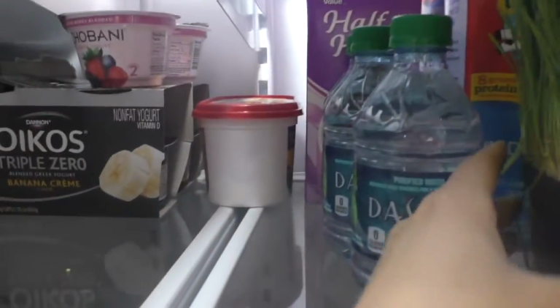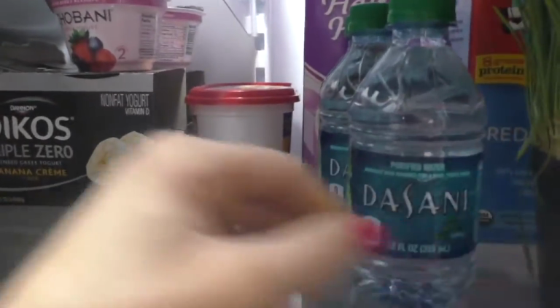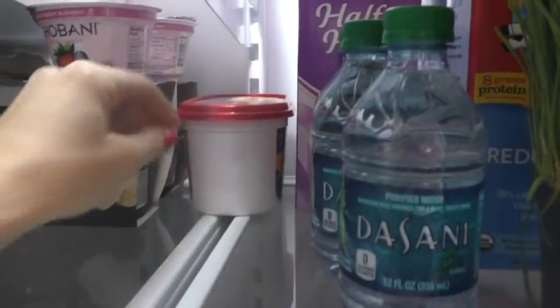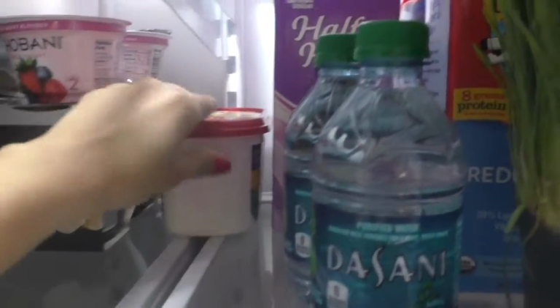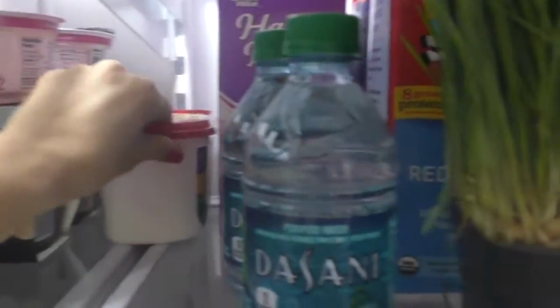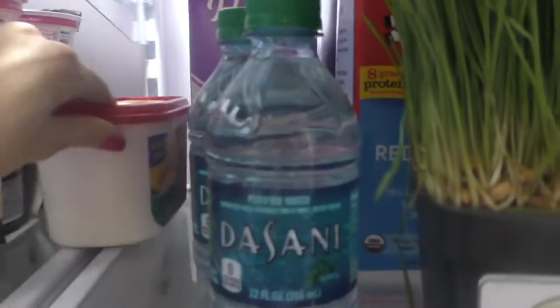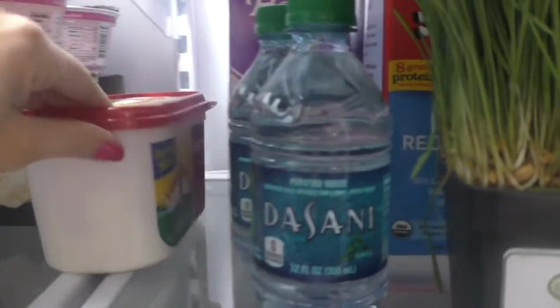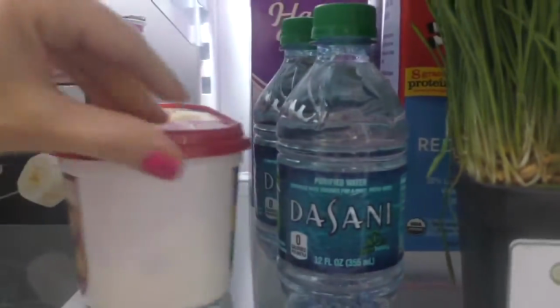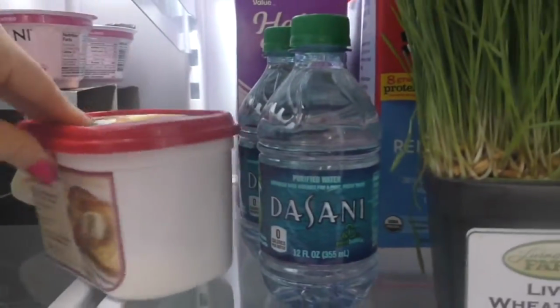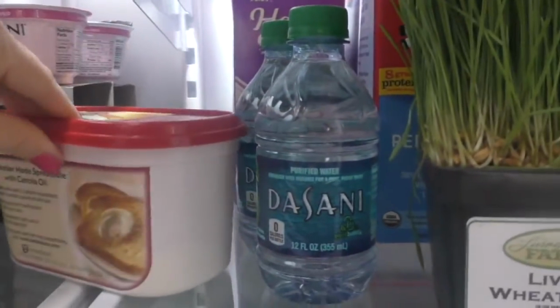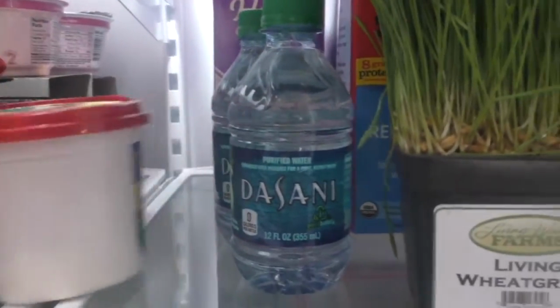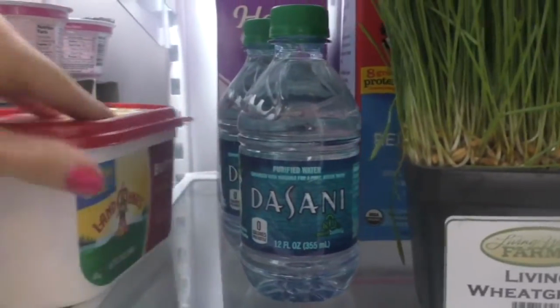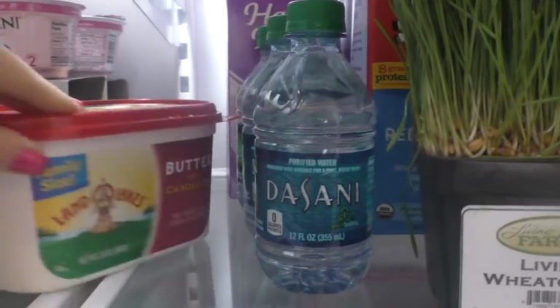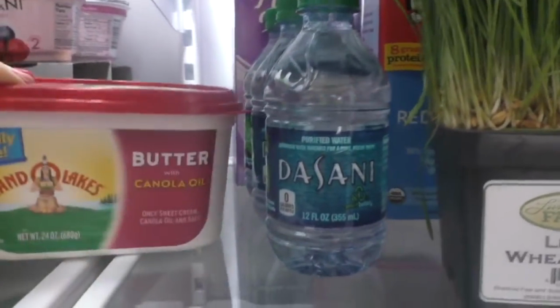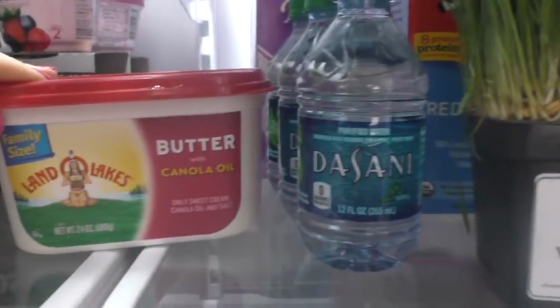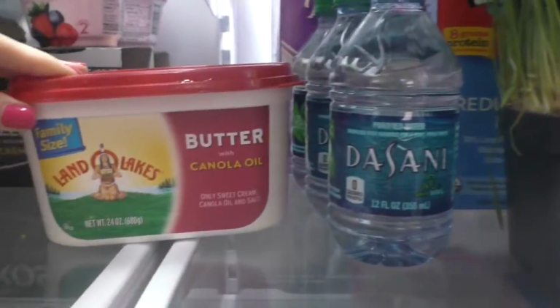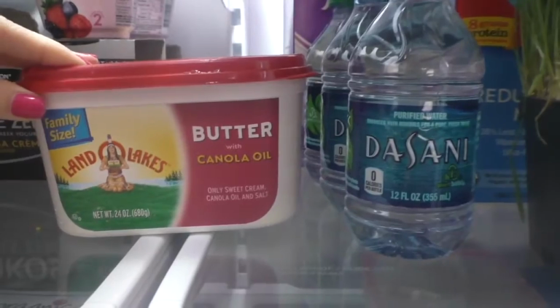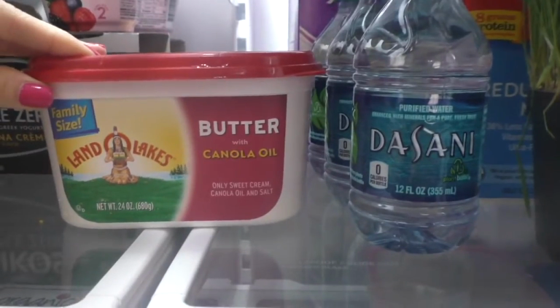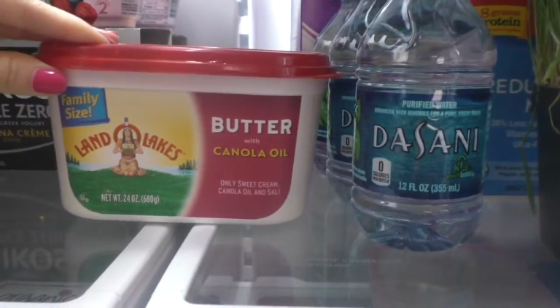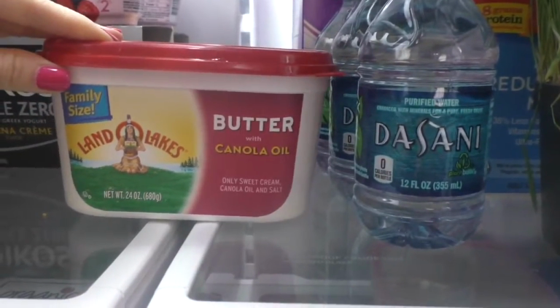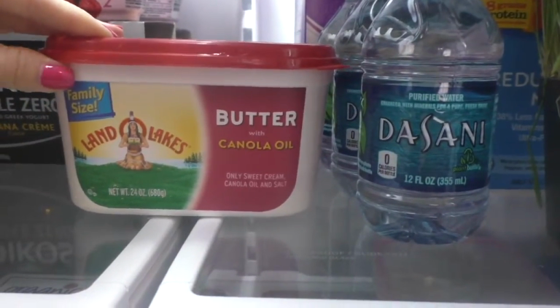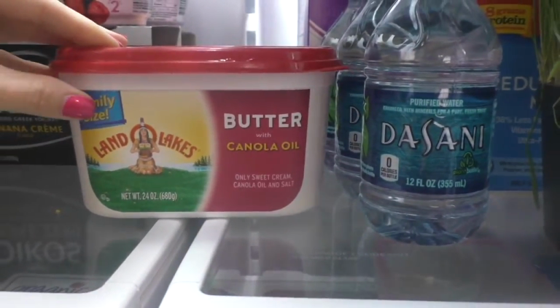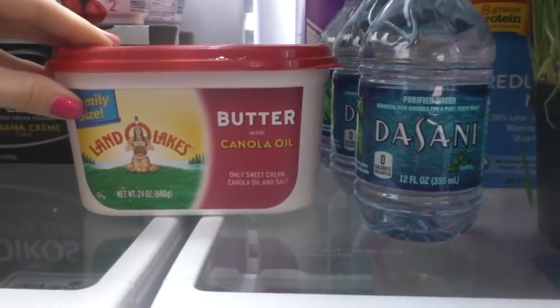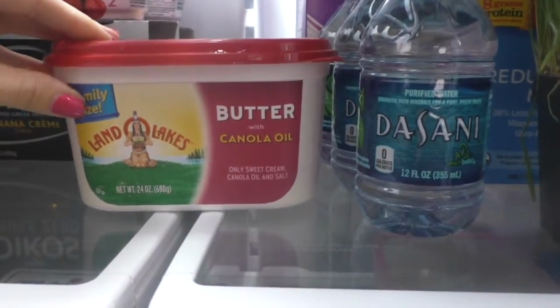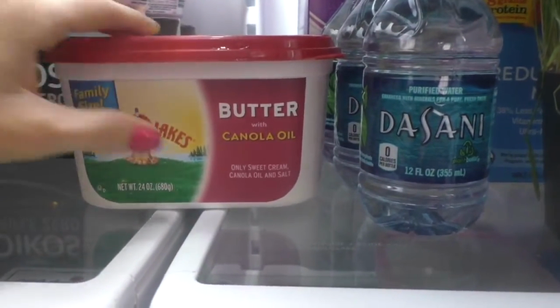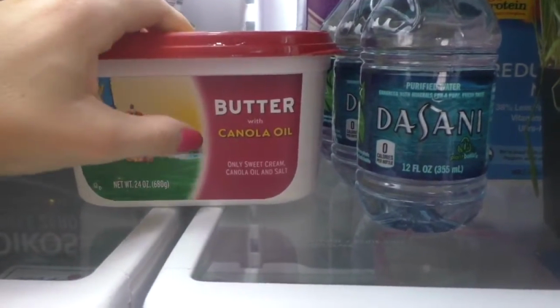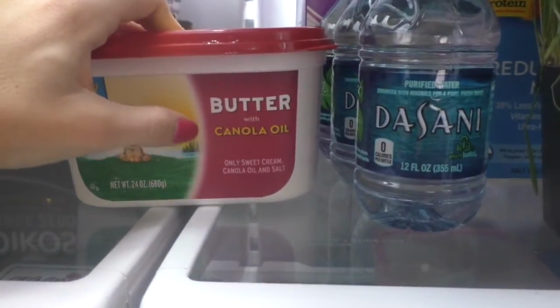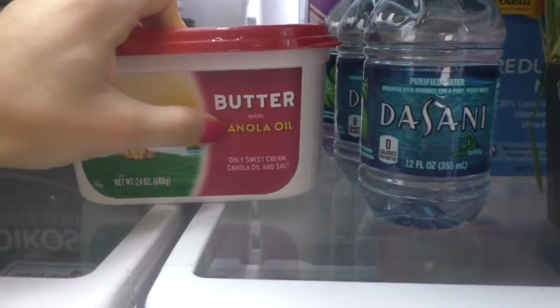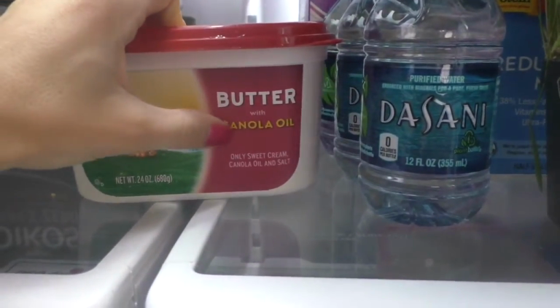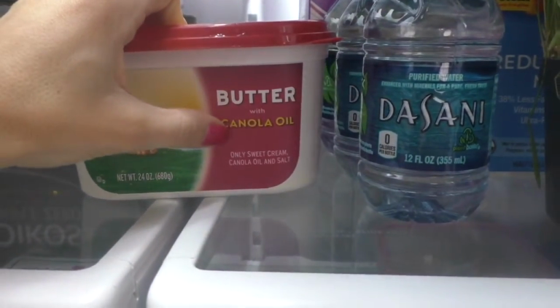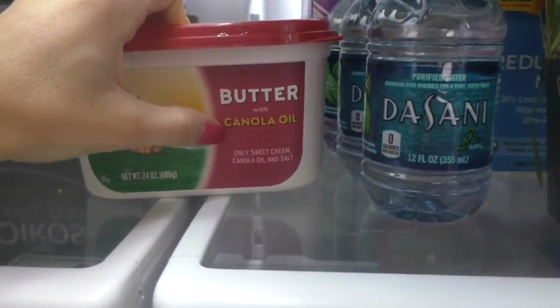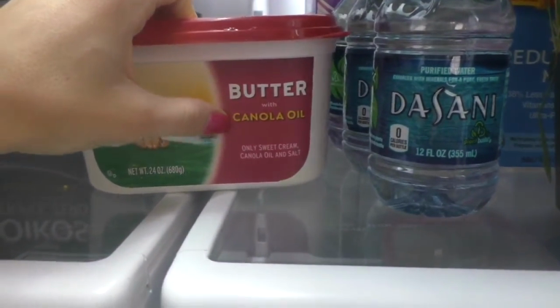Behind this we have our tub of butter — I like the Land O'Lakes brand with the canola oil.